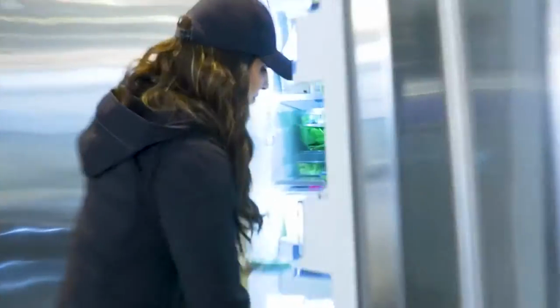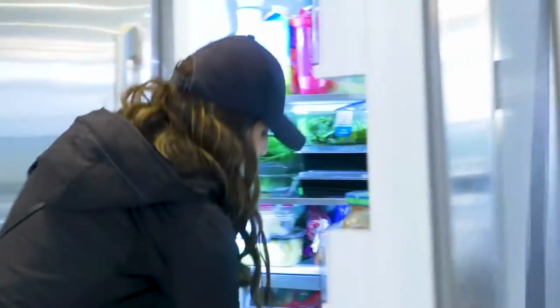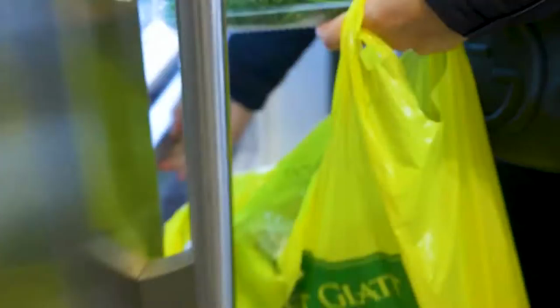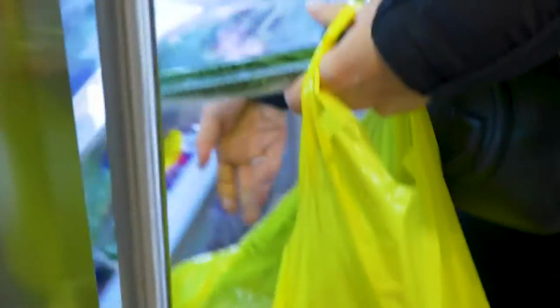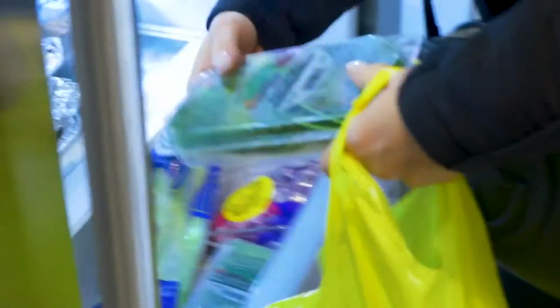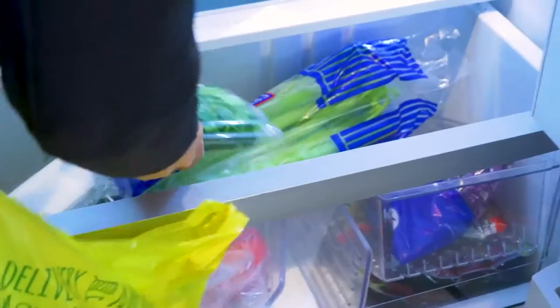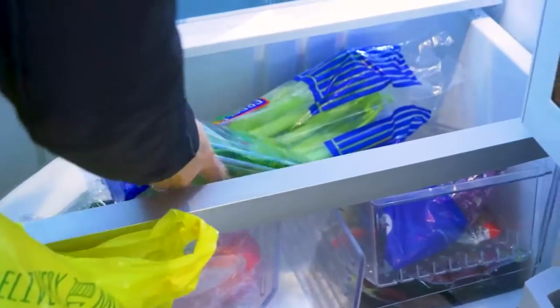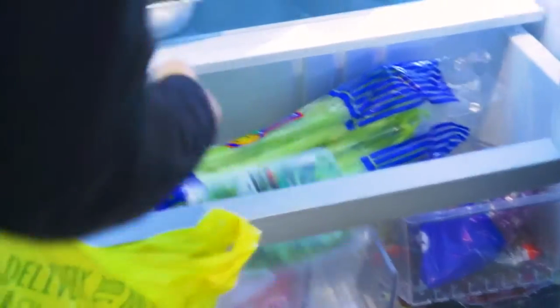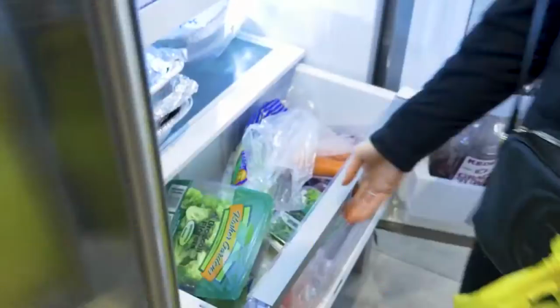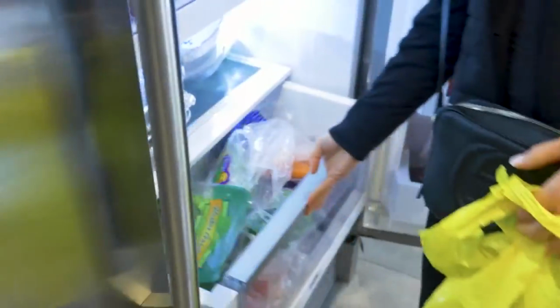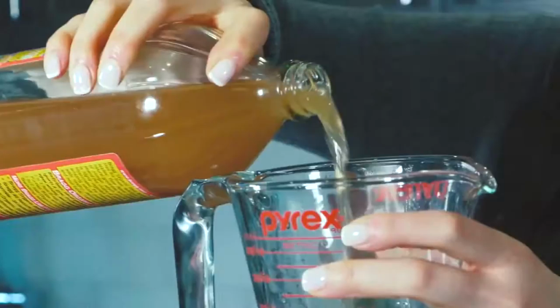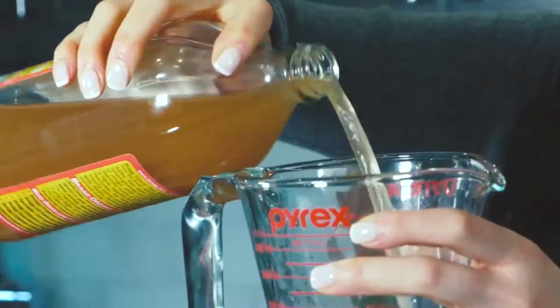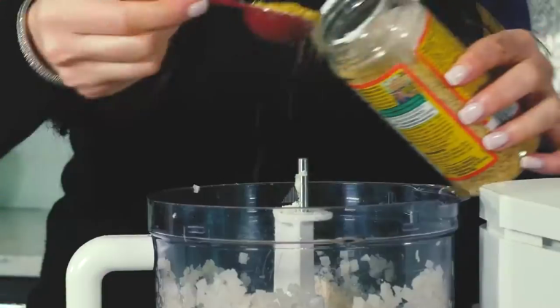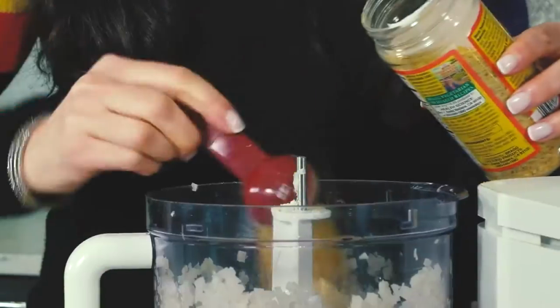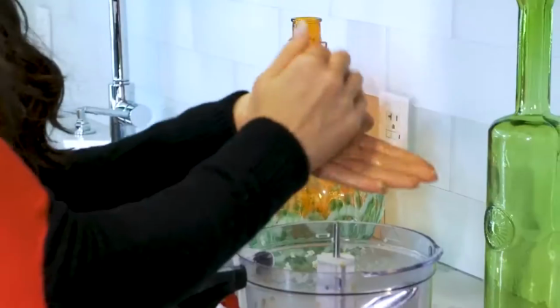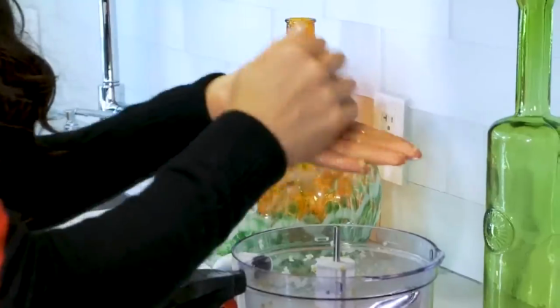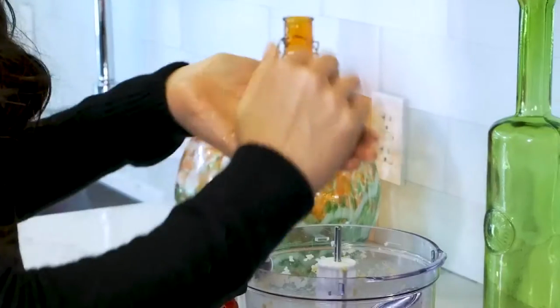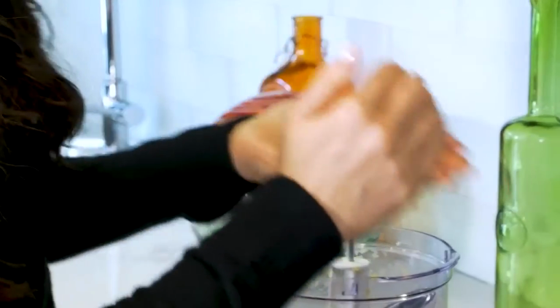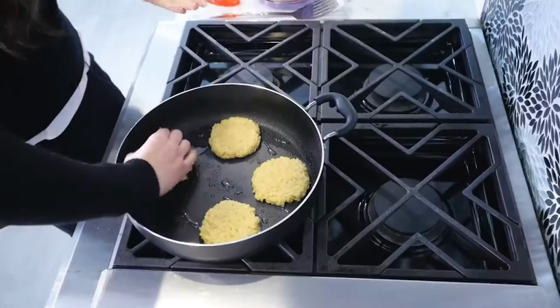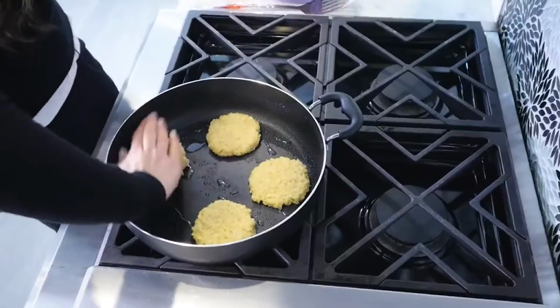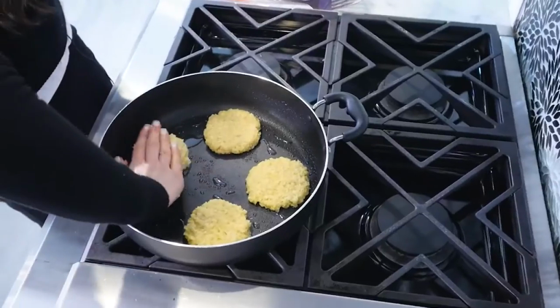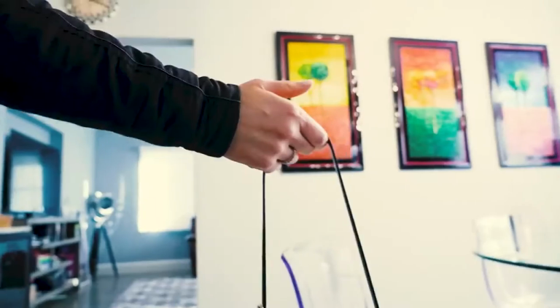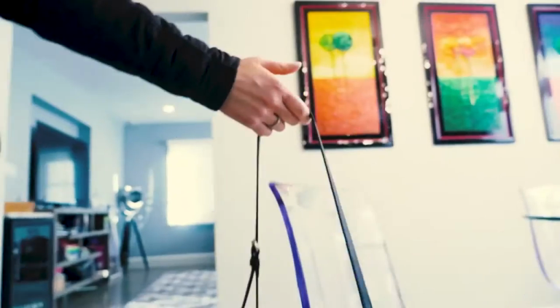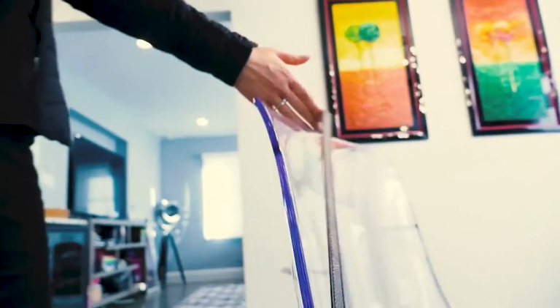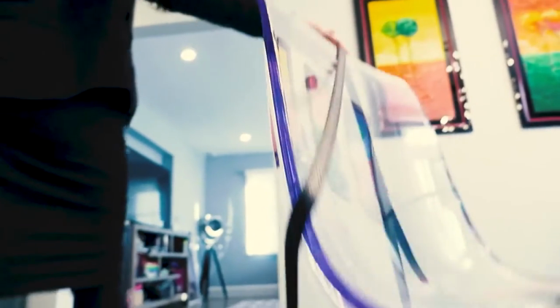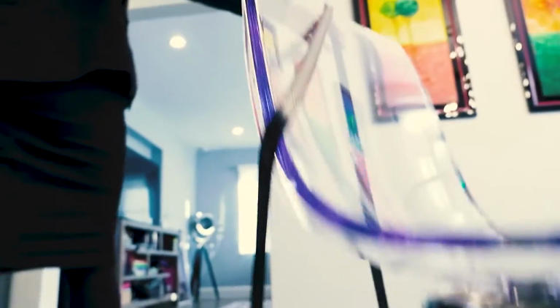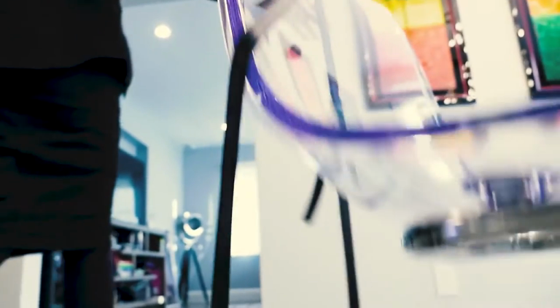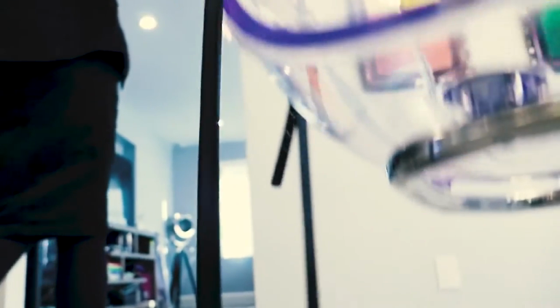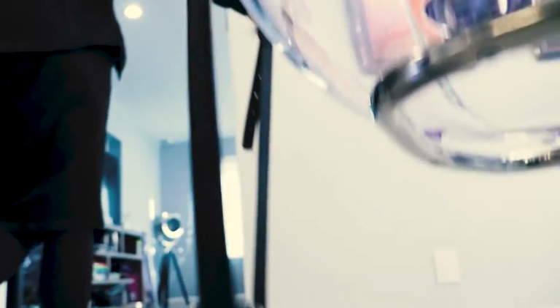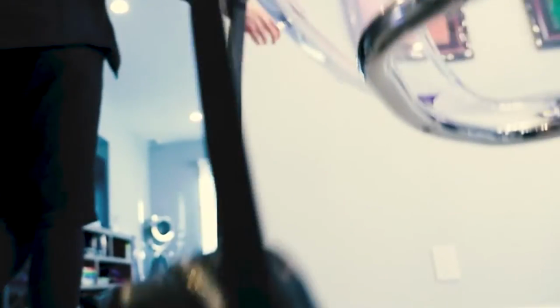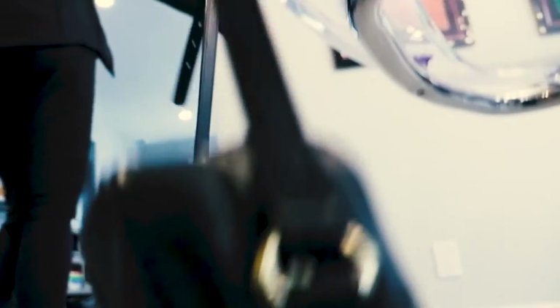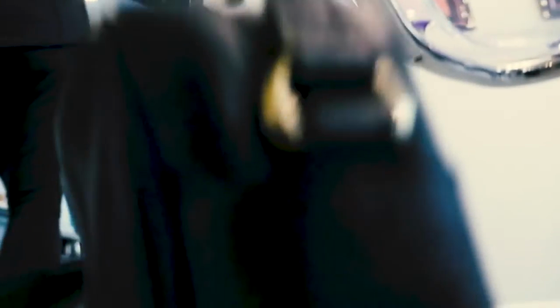I want to show you that healthy food can be delicious, quick and easy, and fit into your lifestyle without missing a beat.